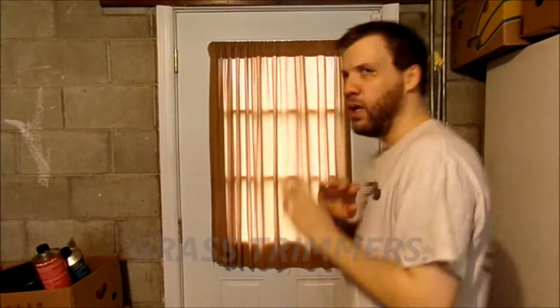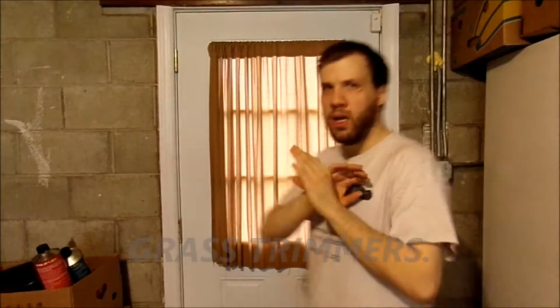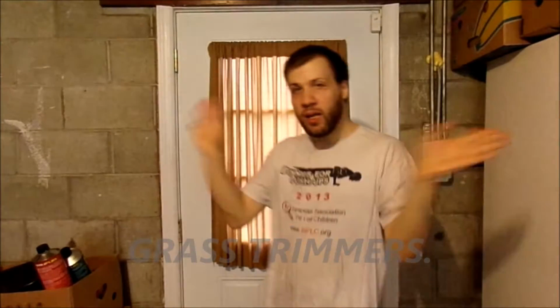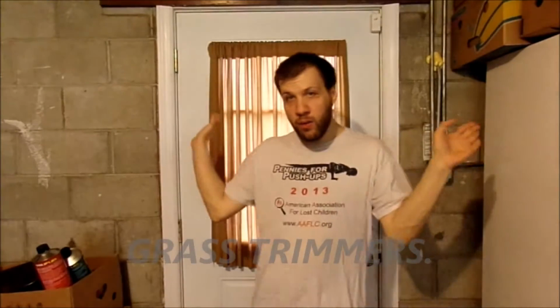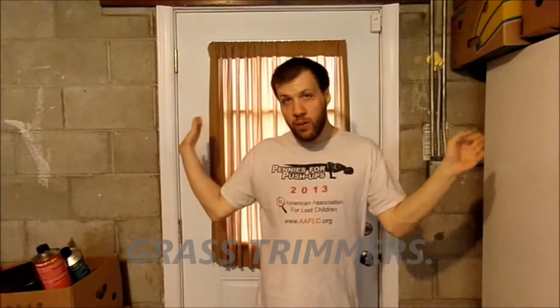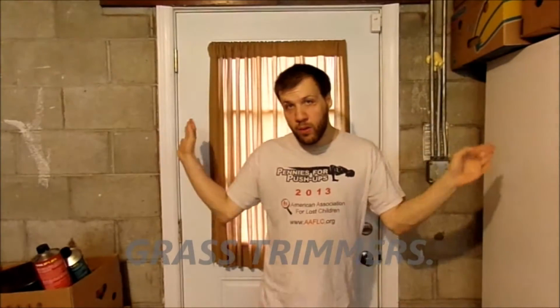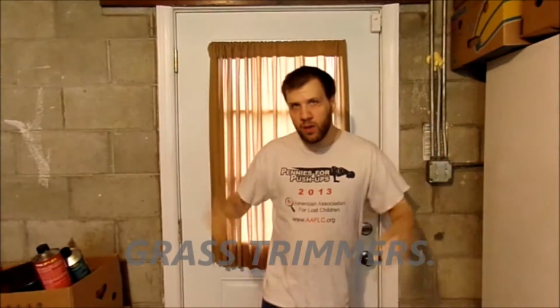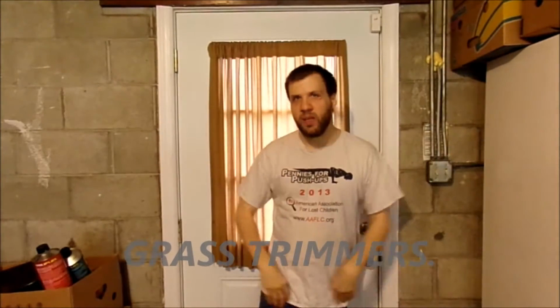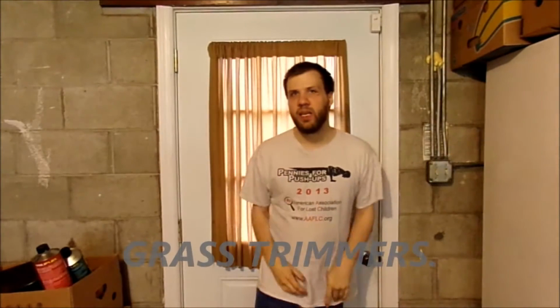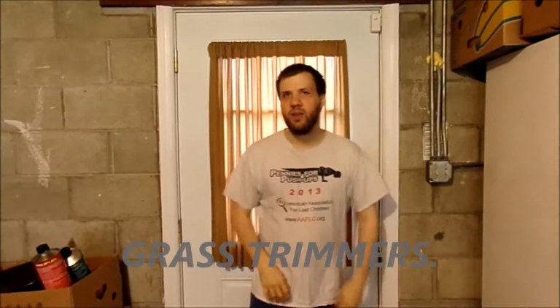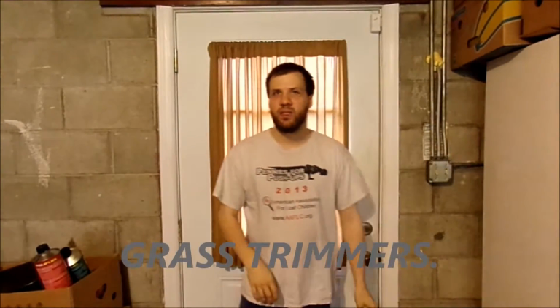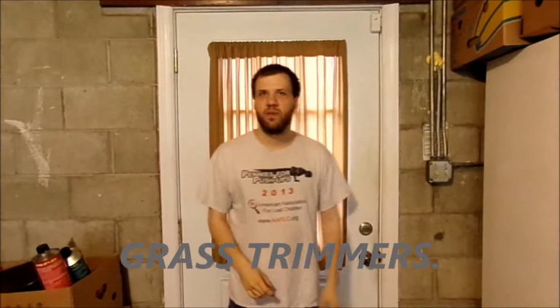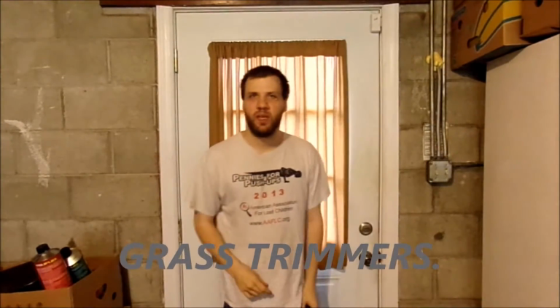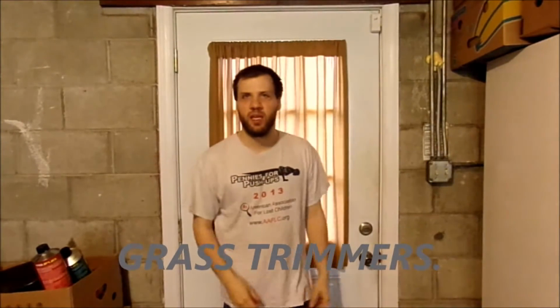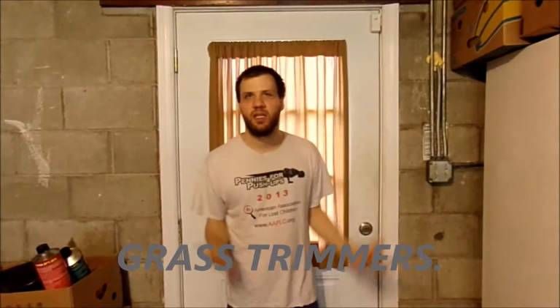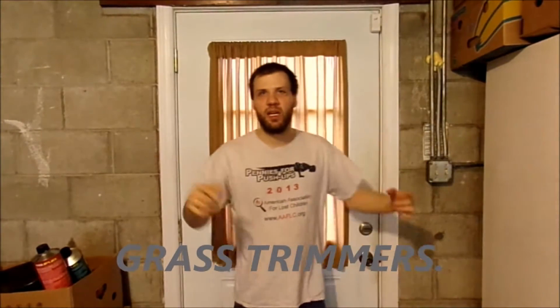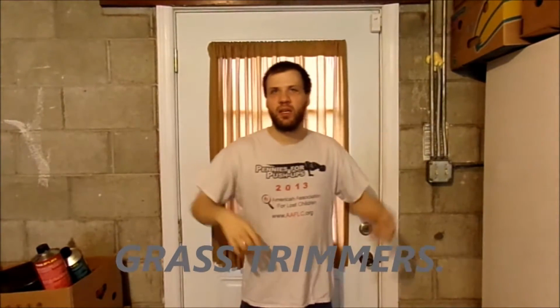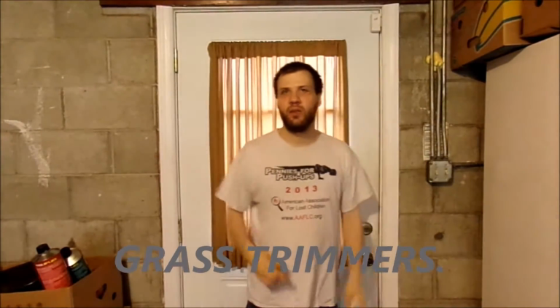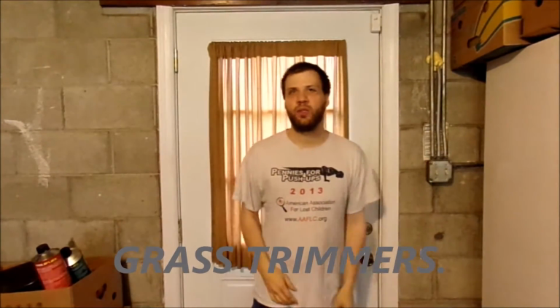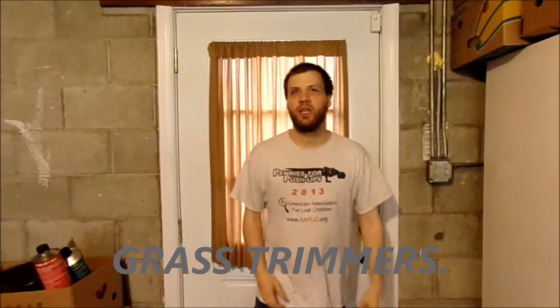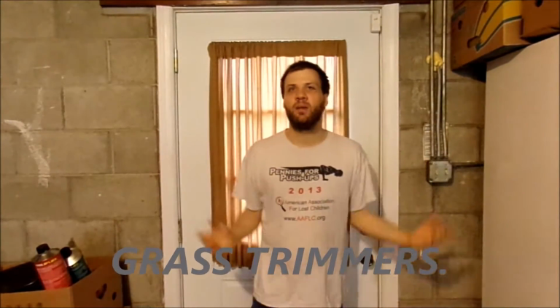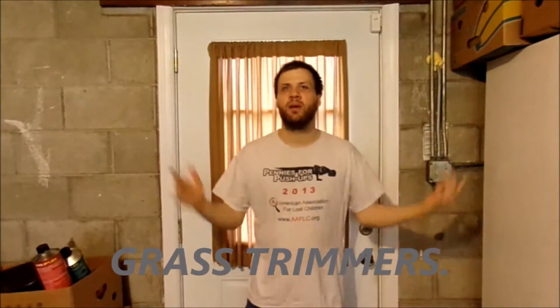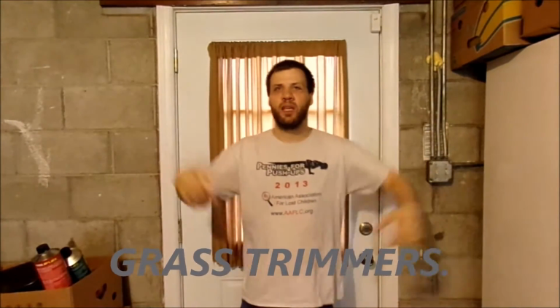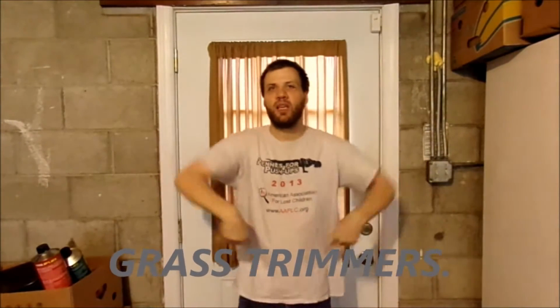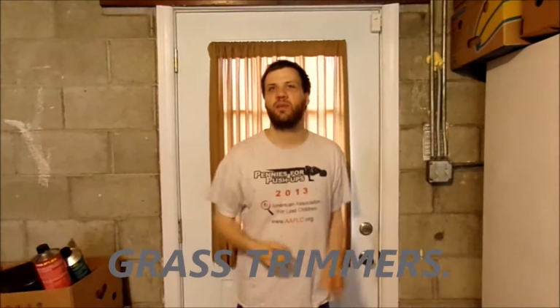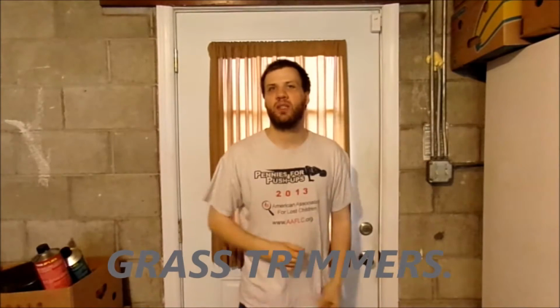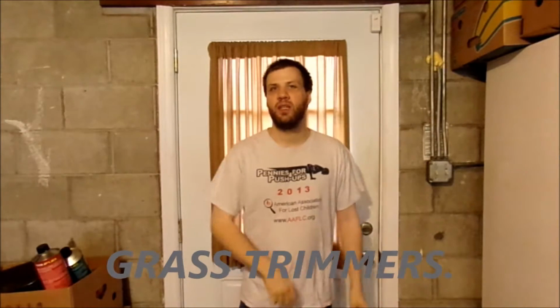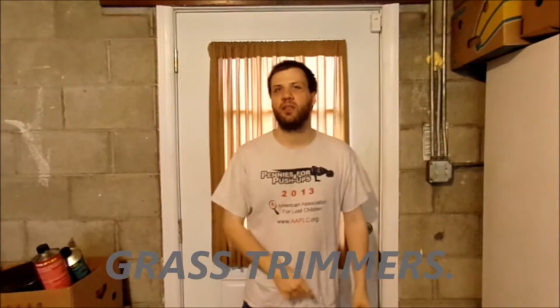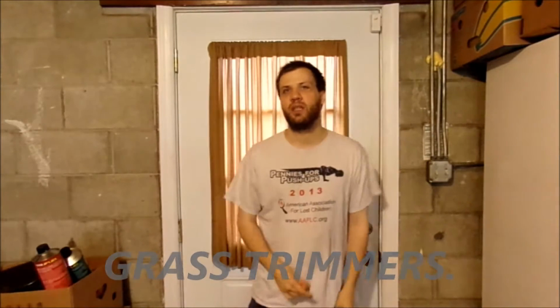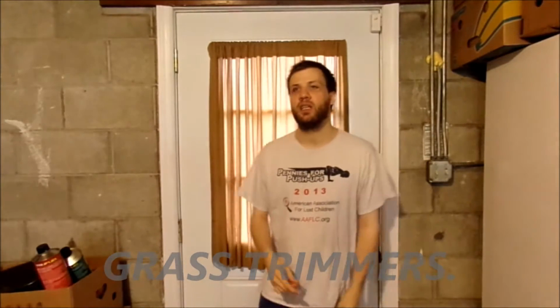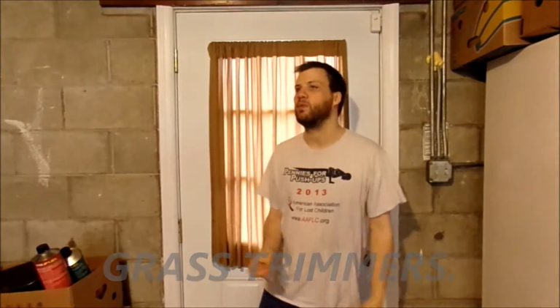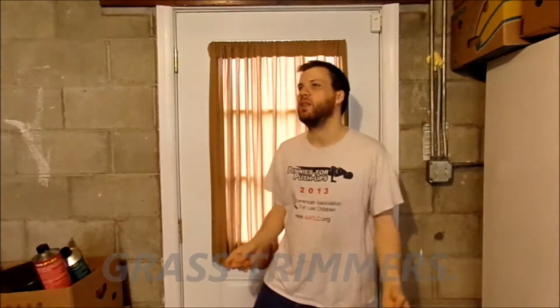Hello, all my YouTube fans. How are you today? Well, thank you for tuning in to today's vlog.